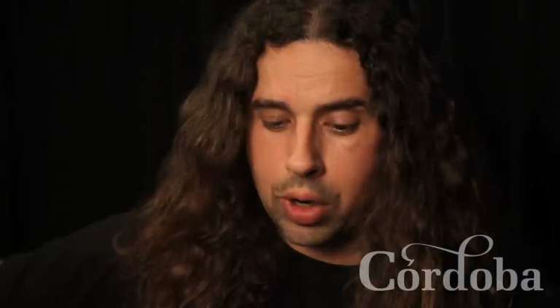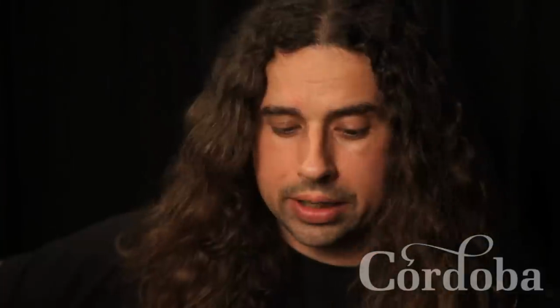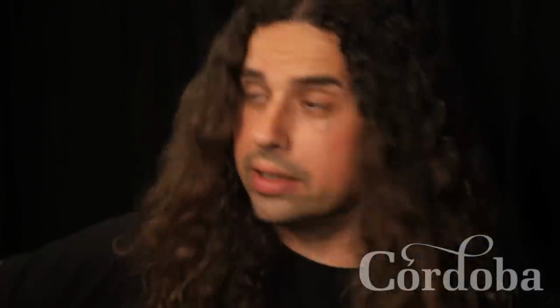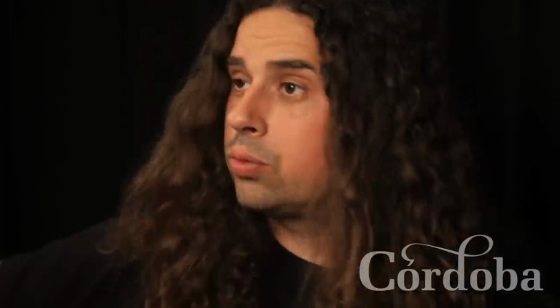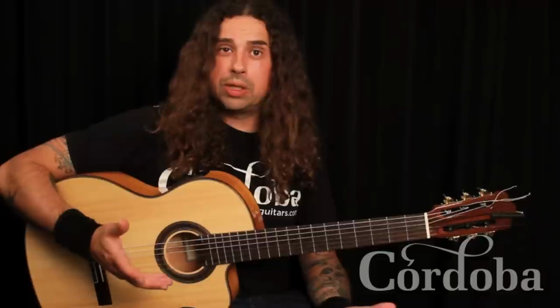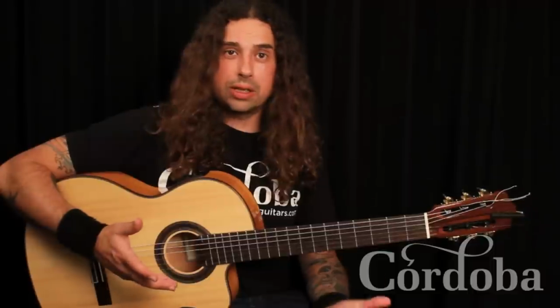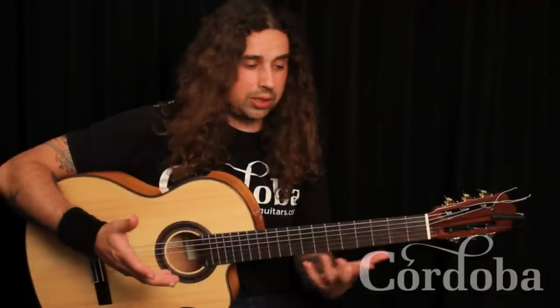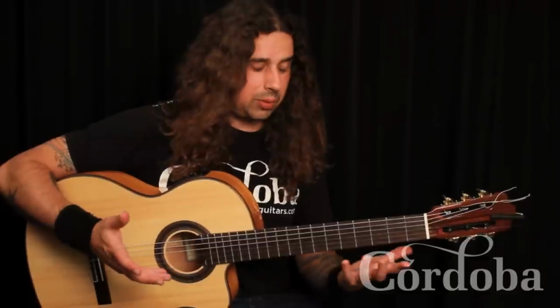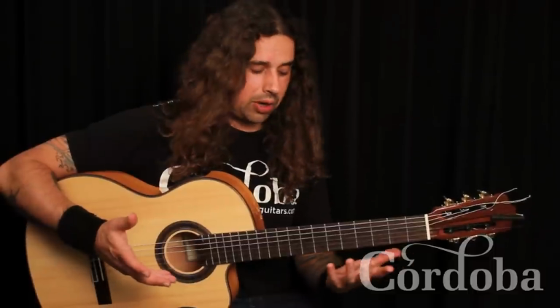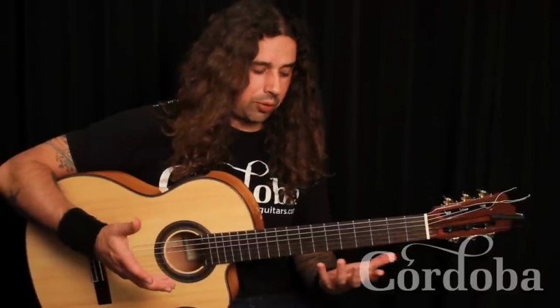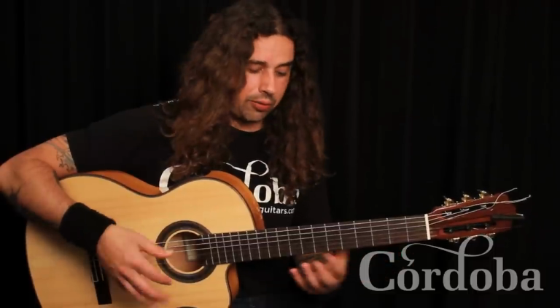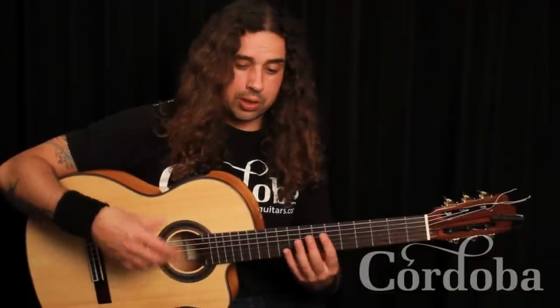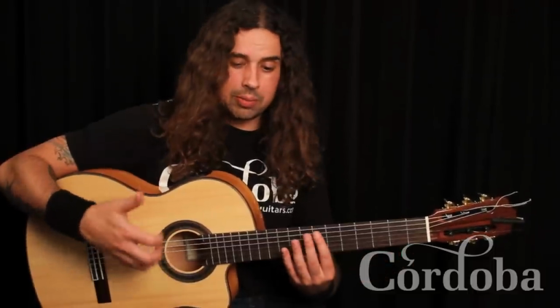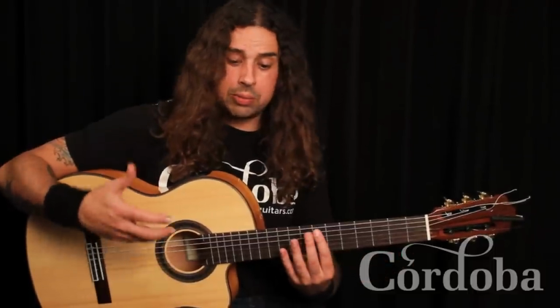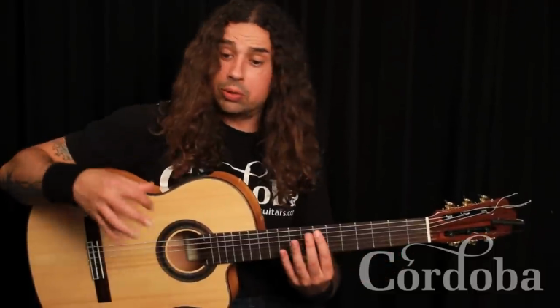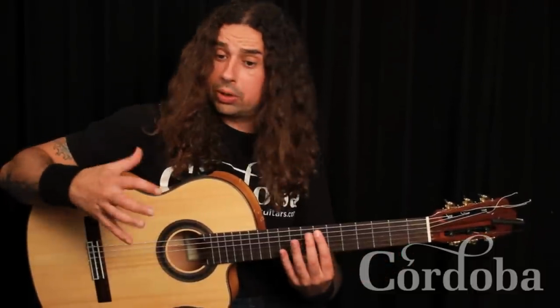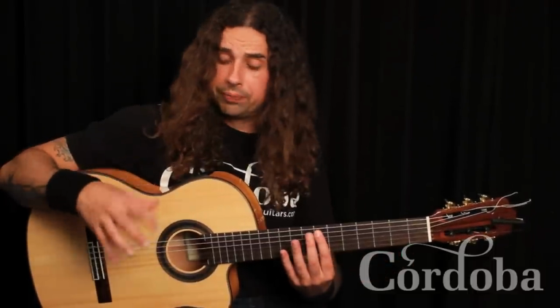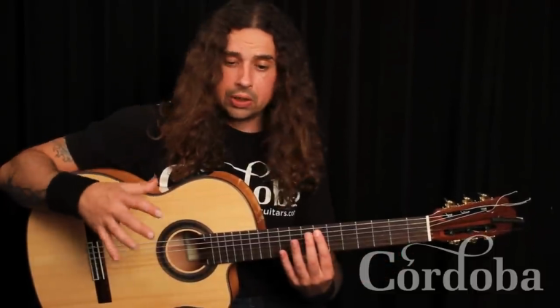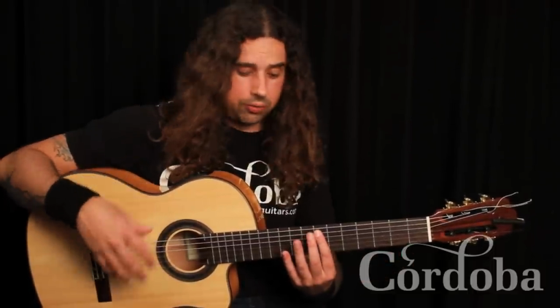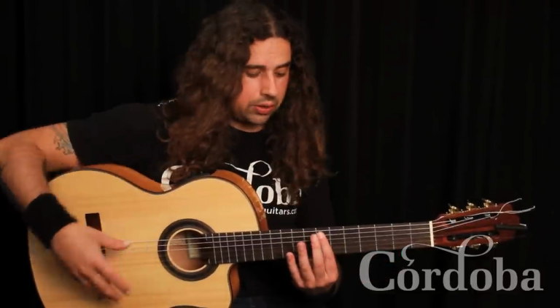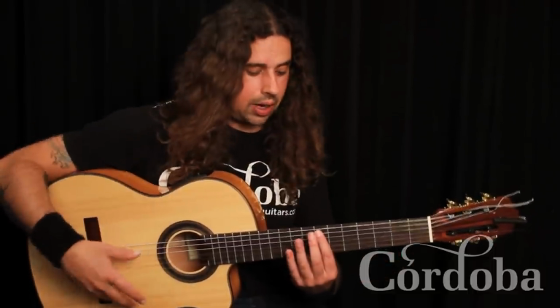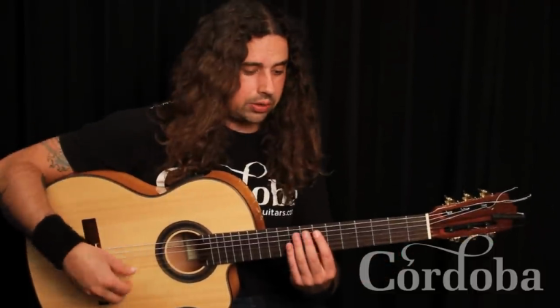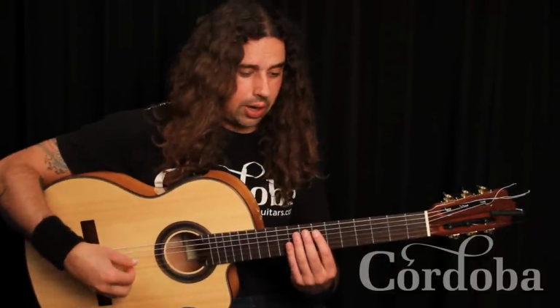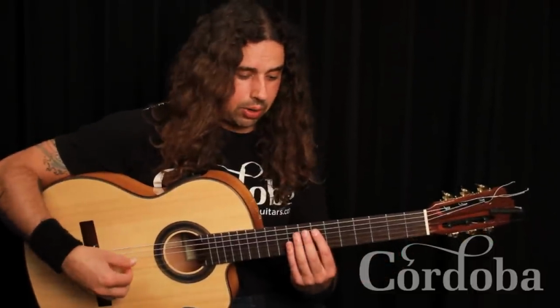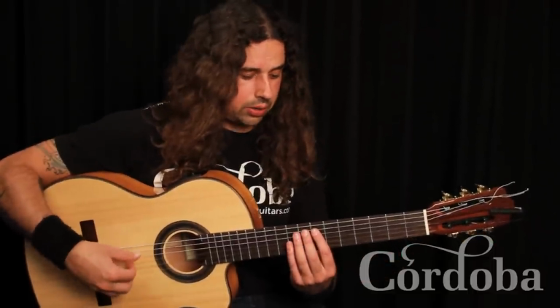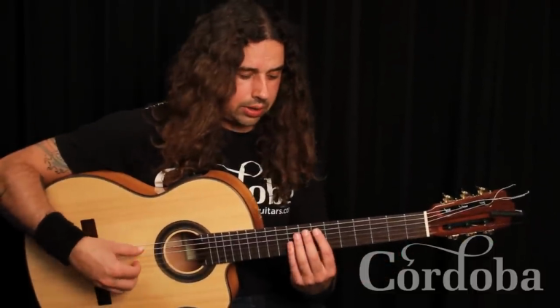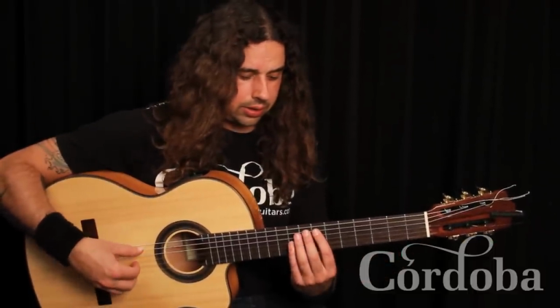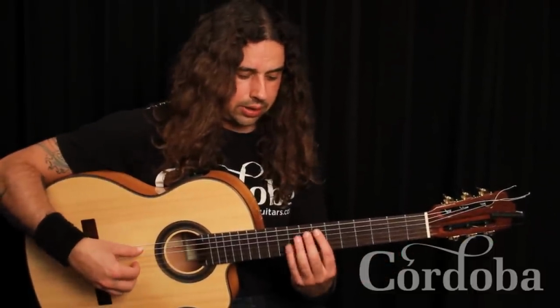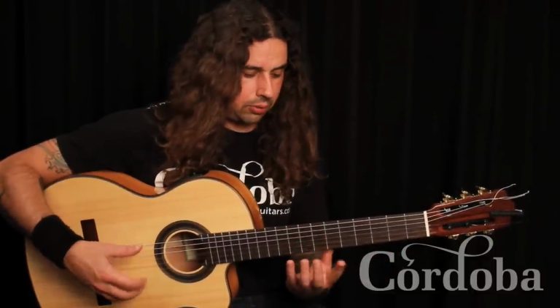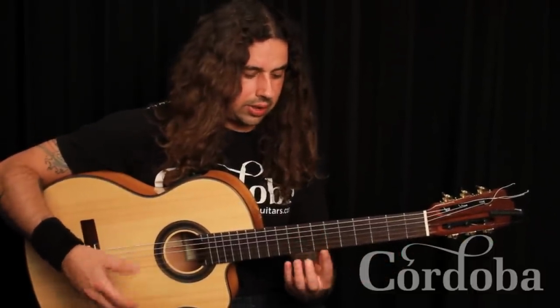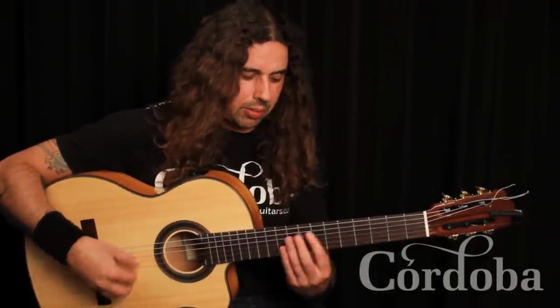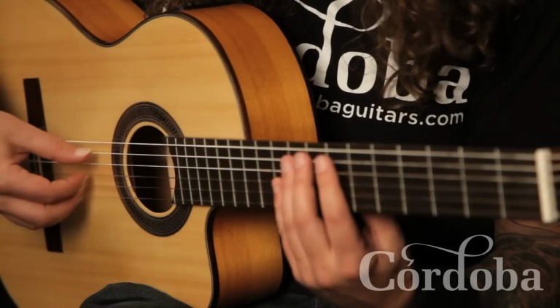One is sweep picking, which has been around forever, but not many people do it fingerstyle. How would I do it? With an E minor.